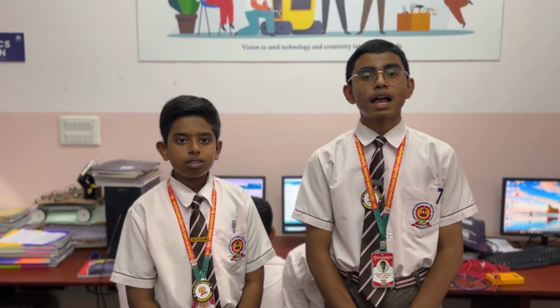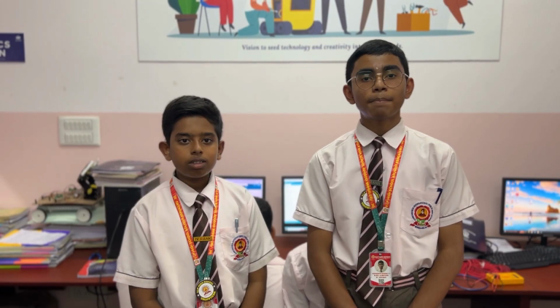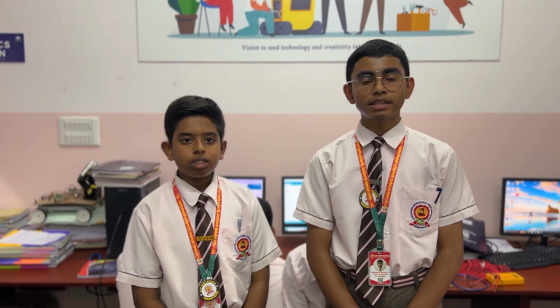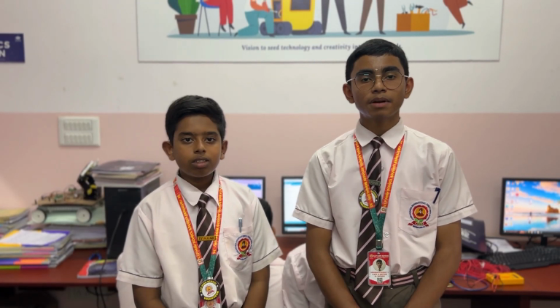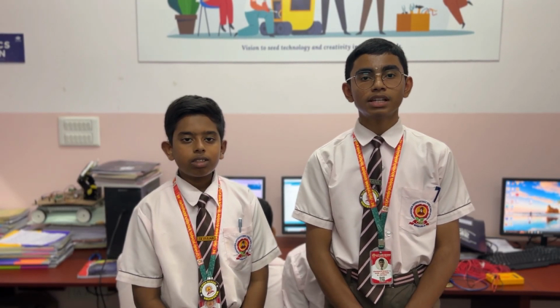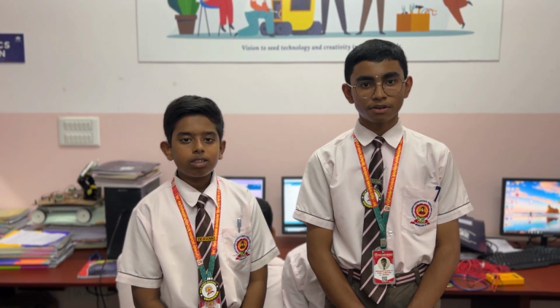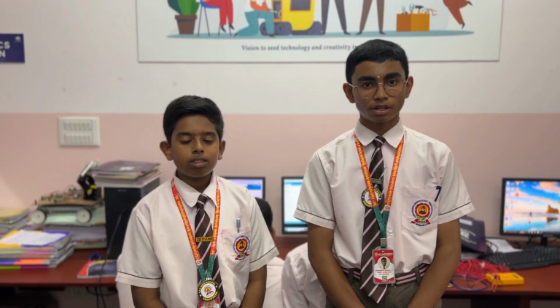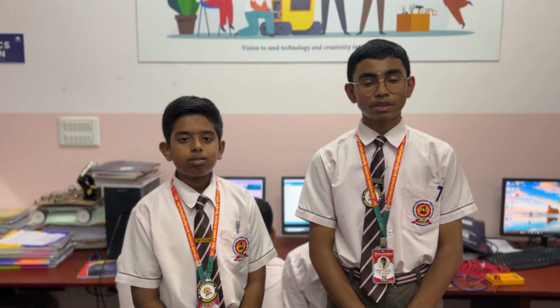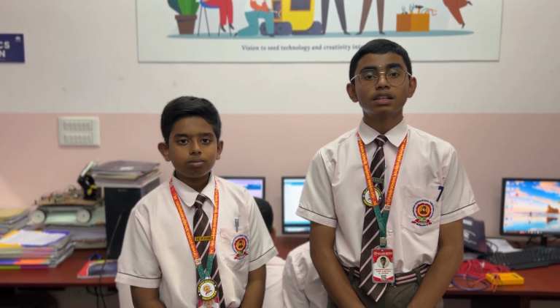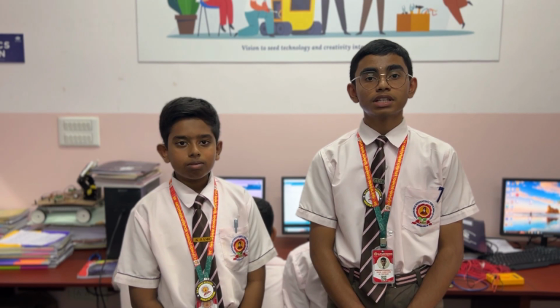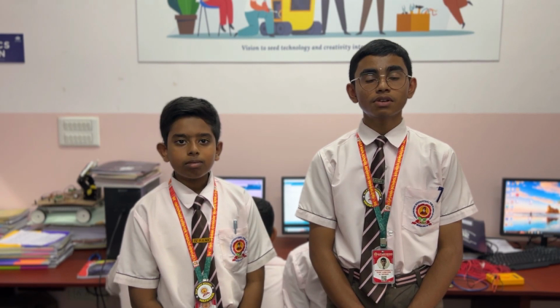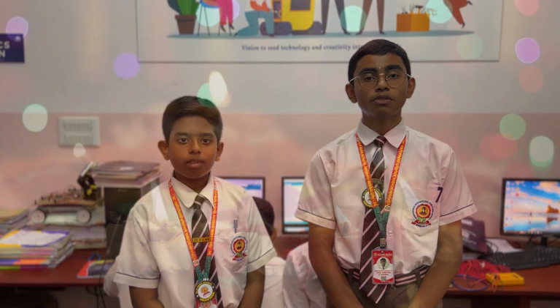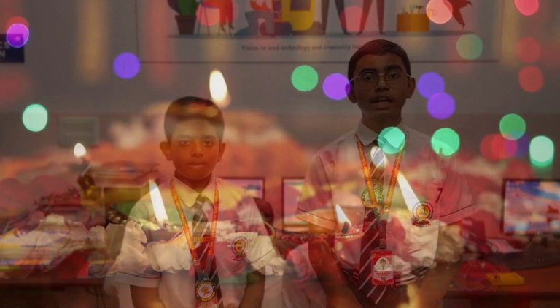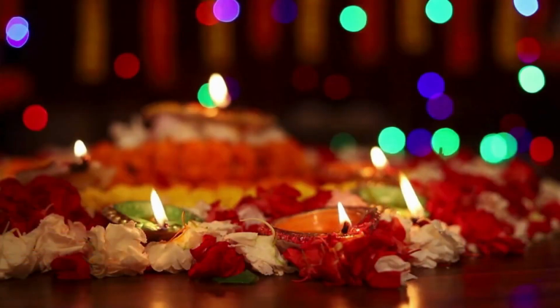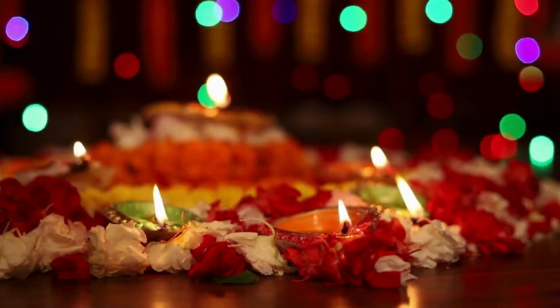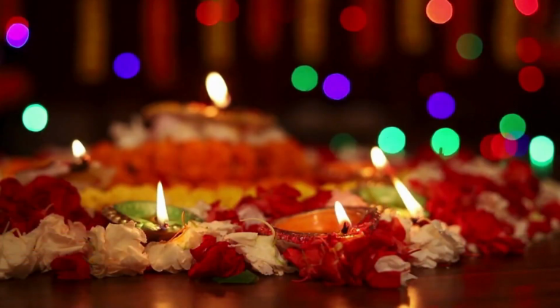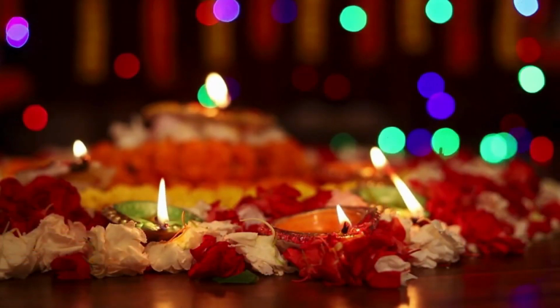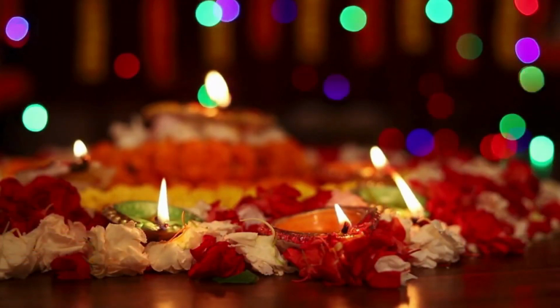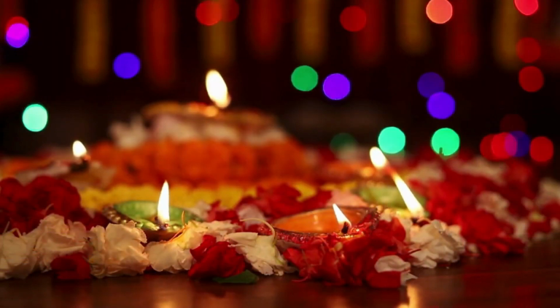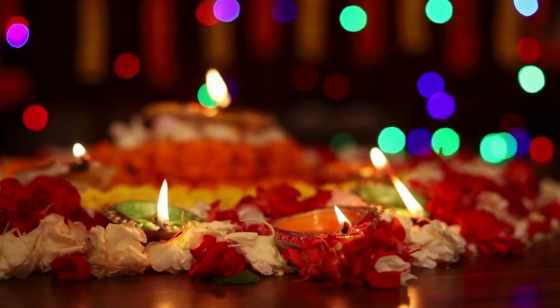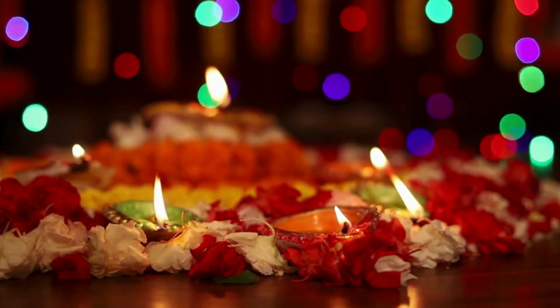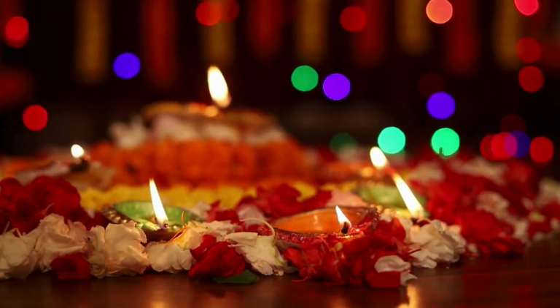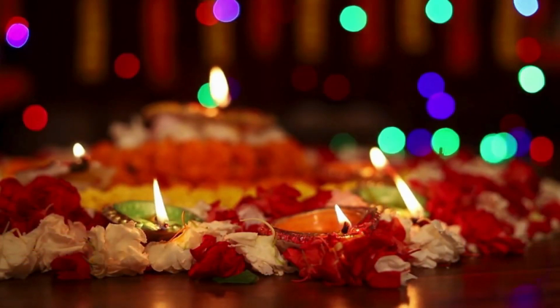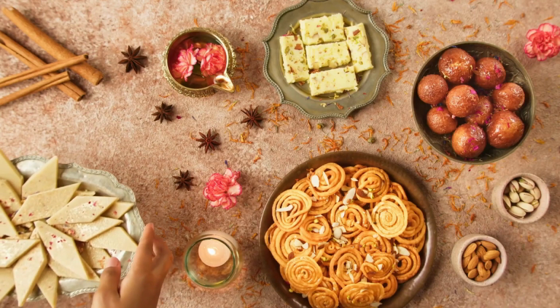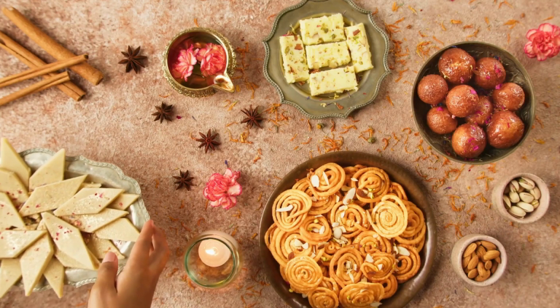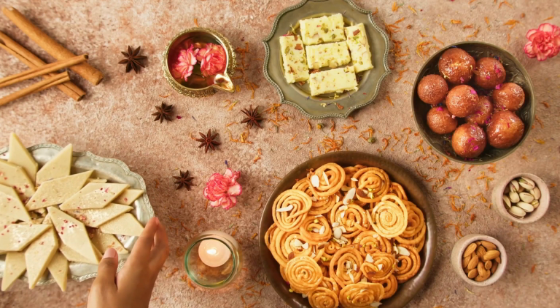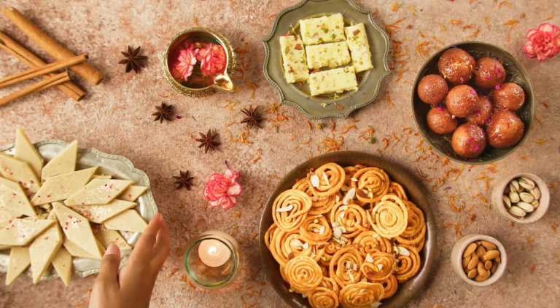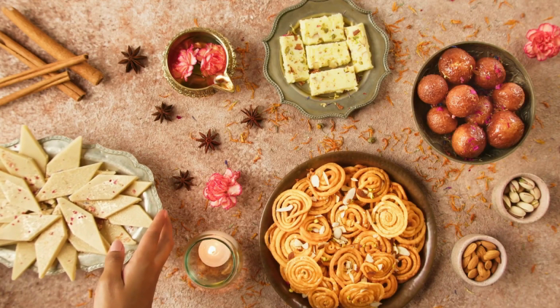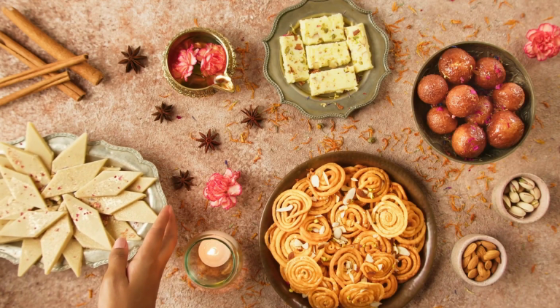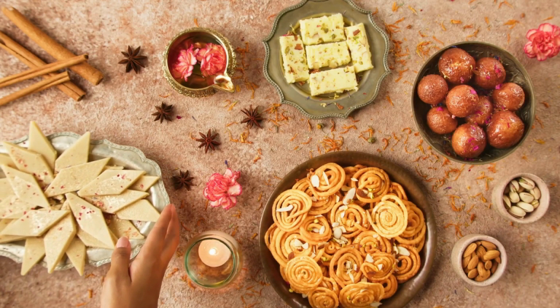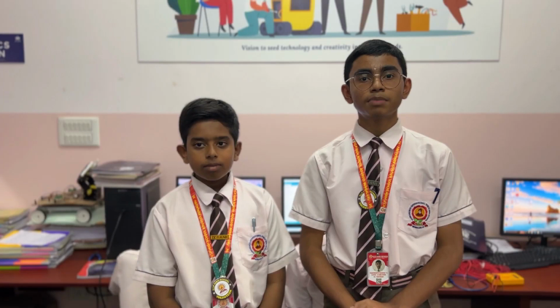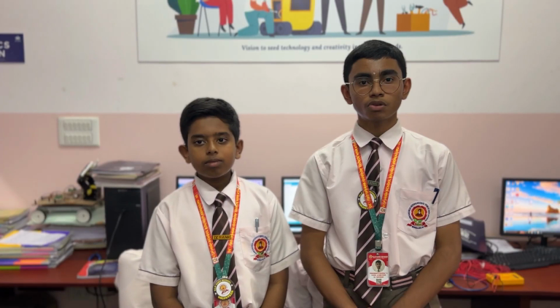Happy Deepavali everyone! The festival of light is here, bringing with it moments of joy, laughter, and cherished memories.